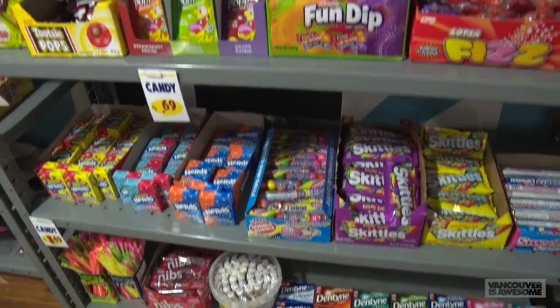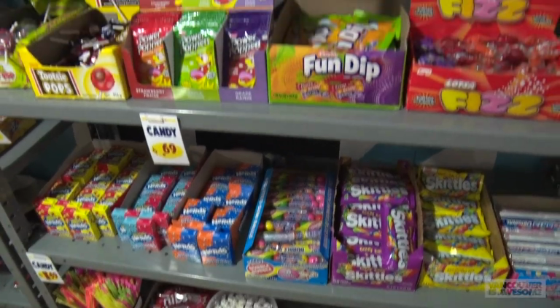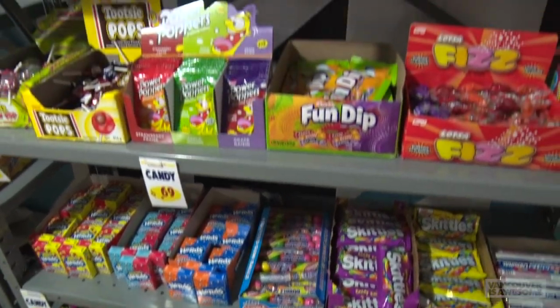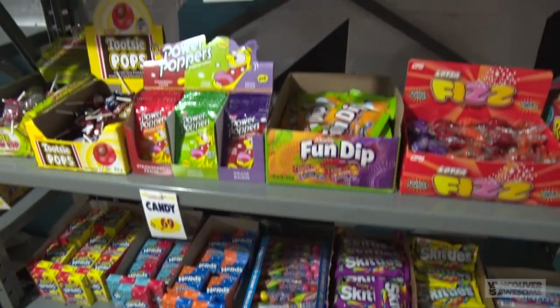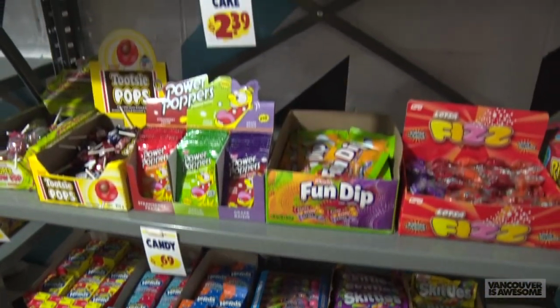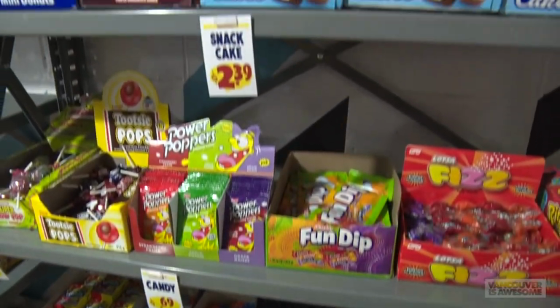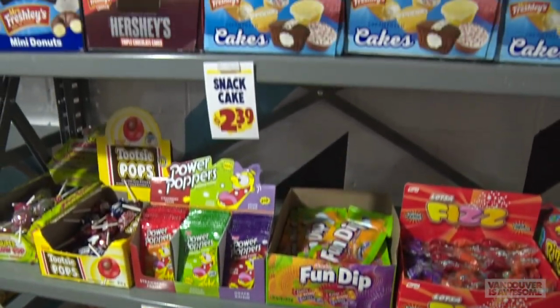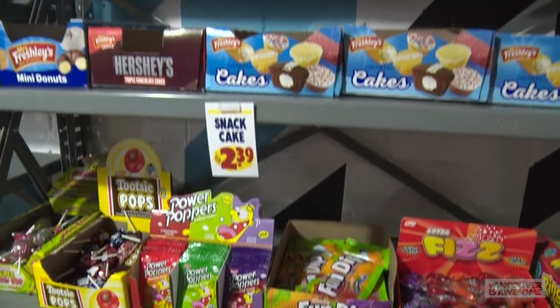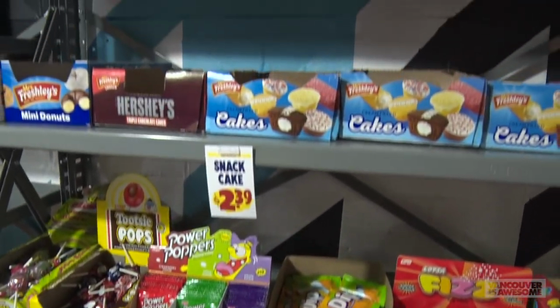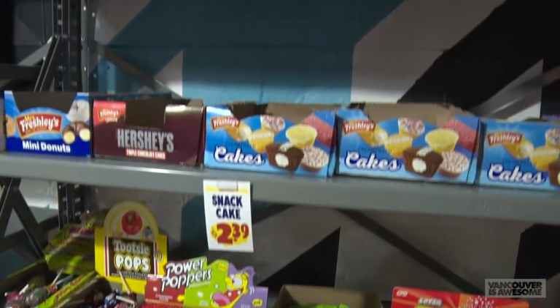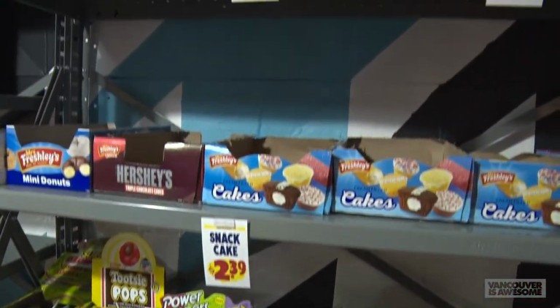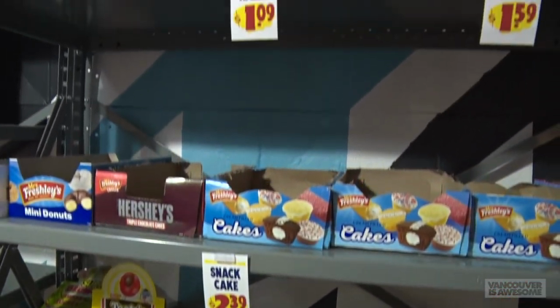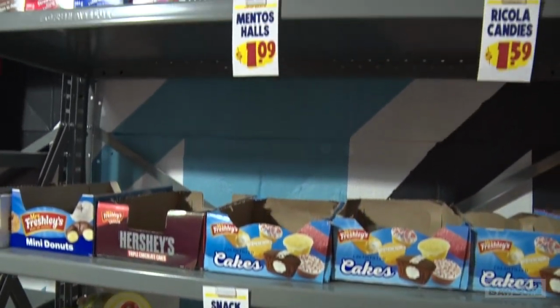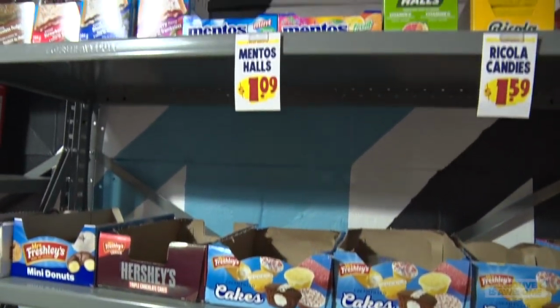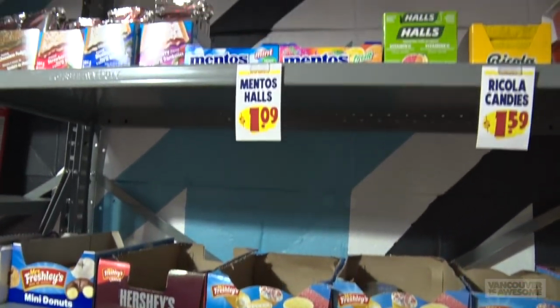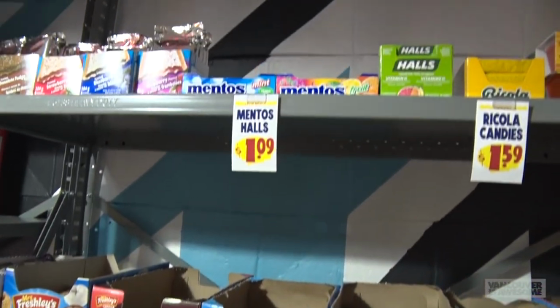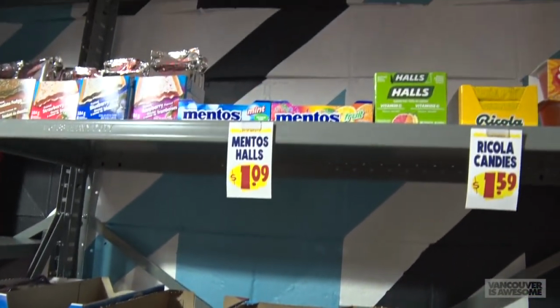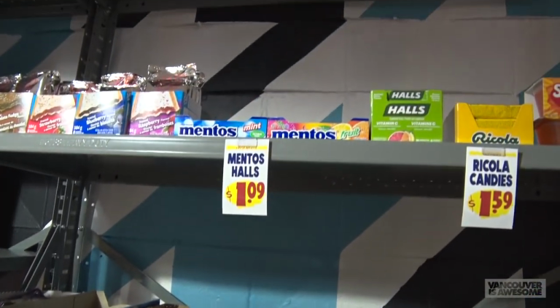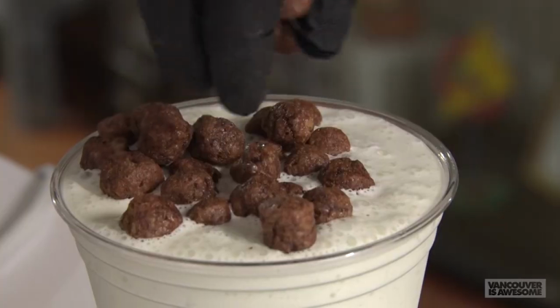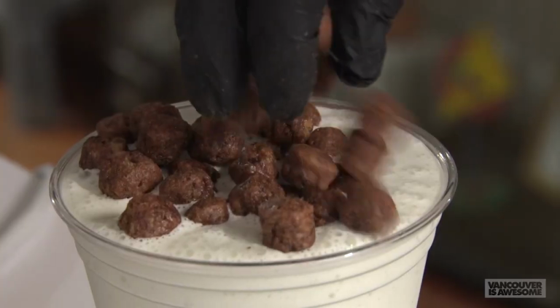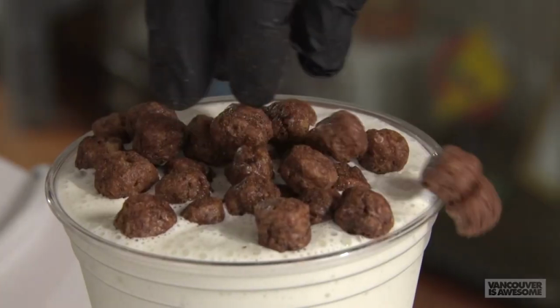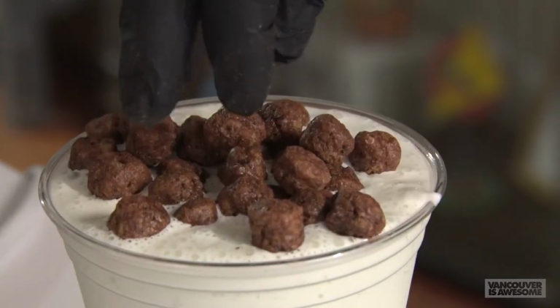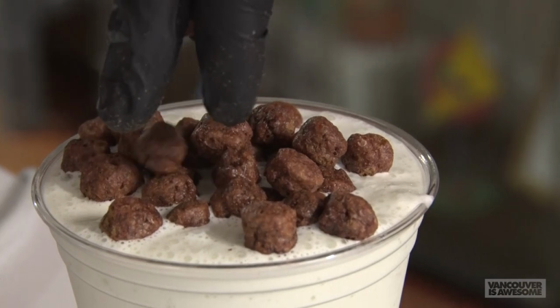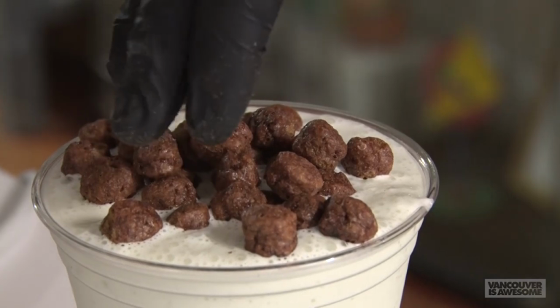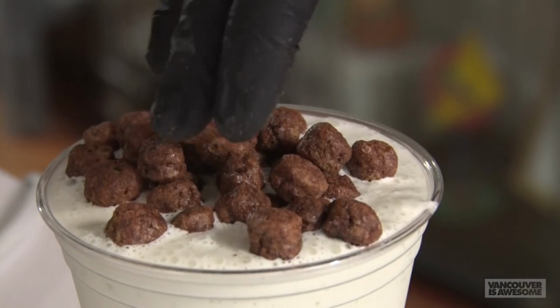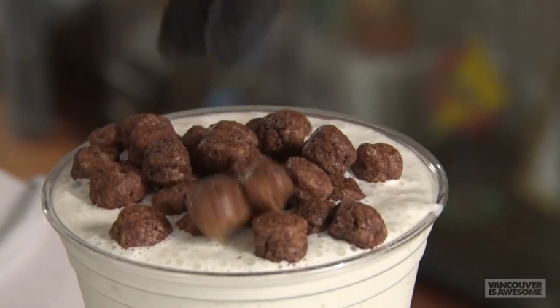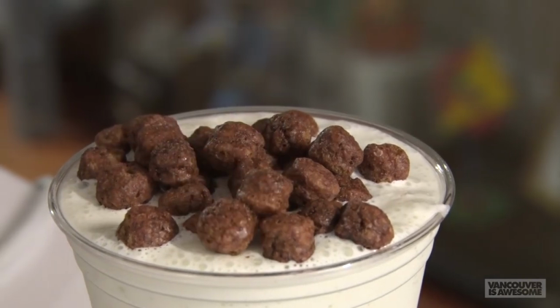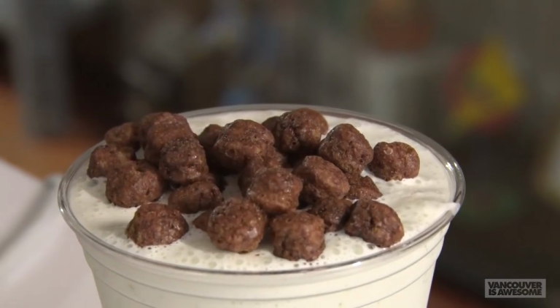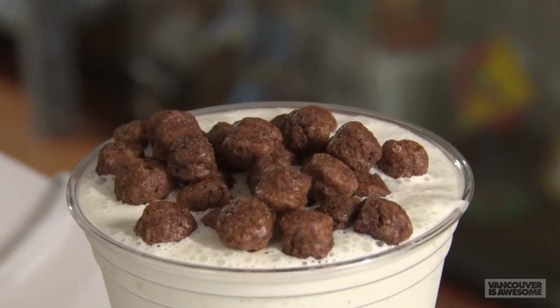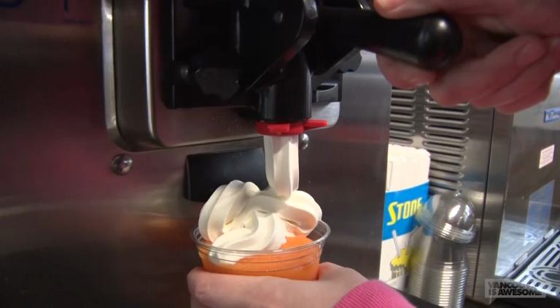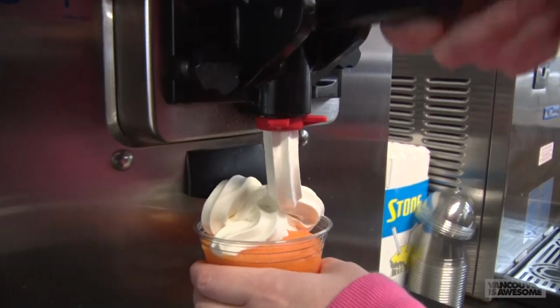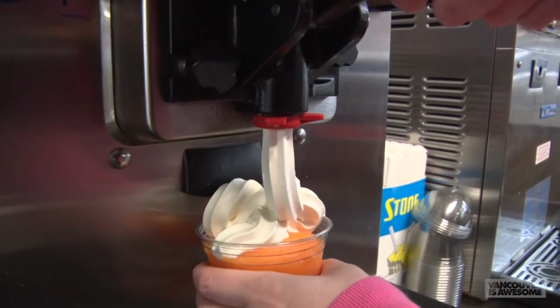There's also cereal, candy, chips, corn nuts, milkshakes, soft serve, and slushies.